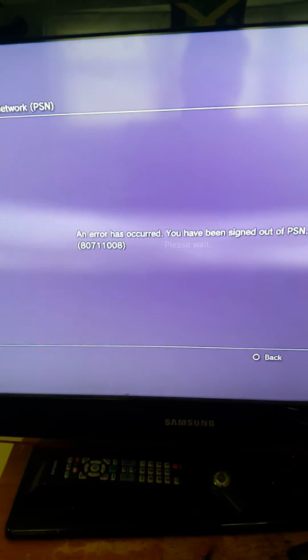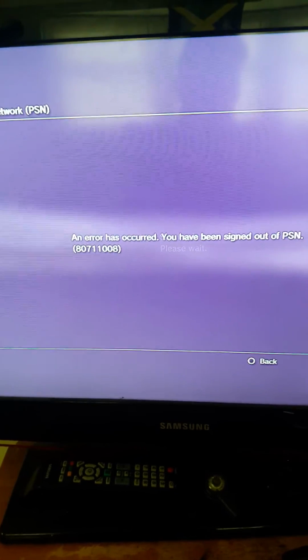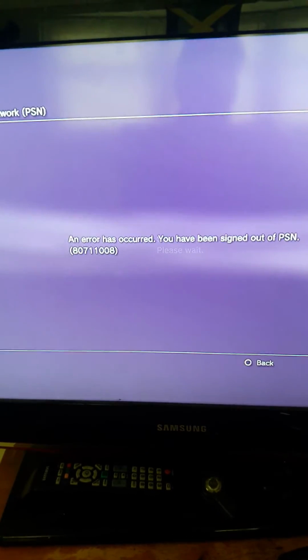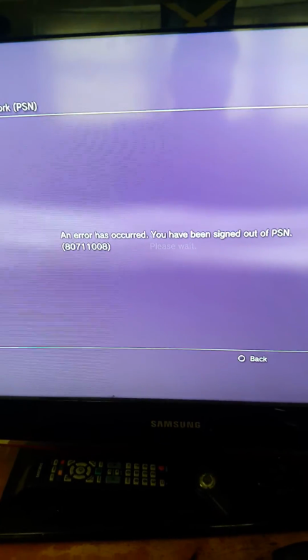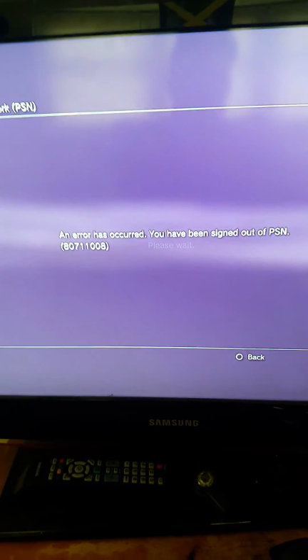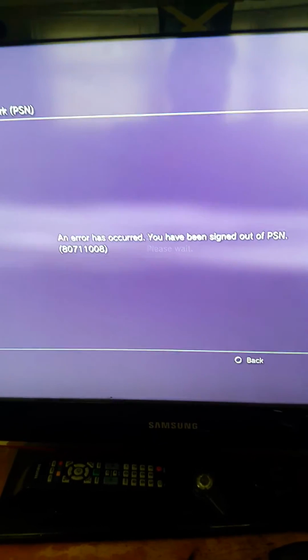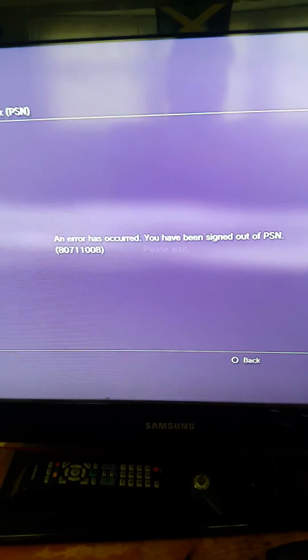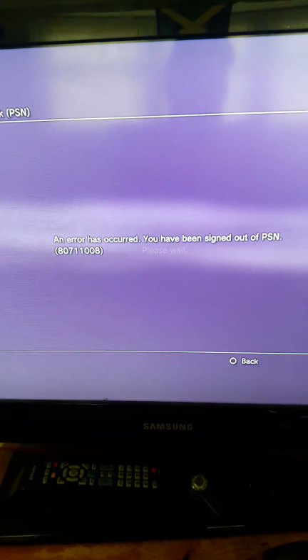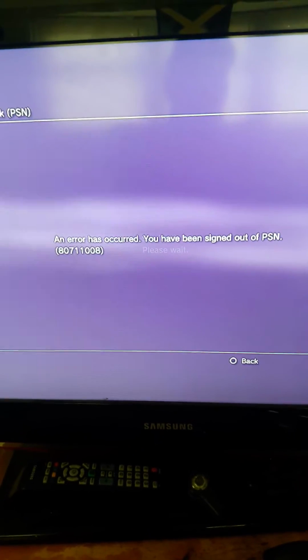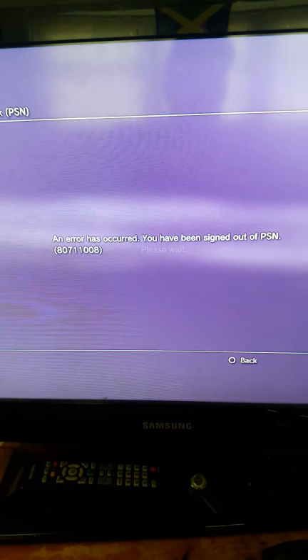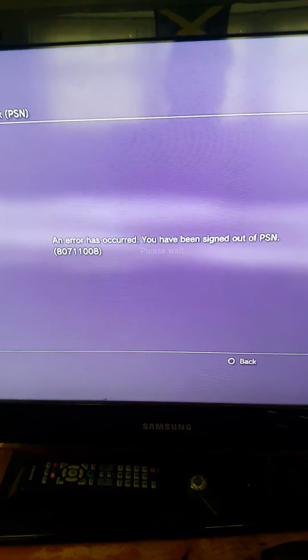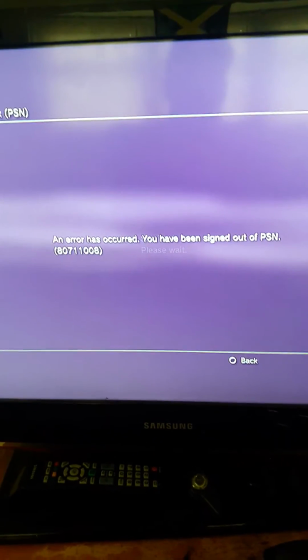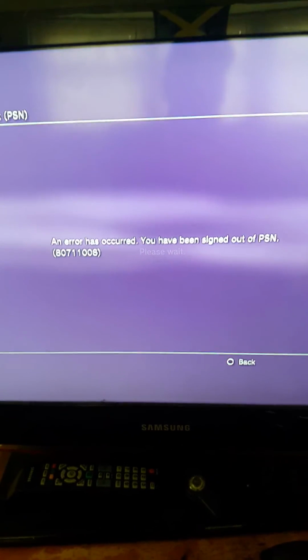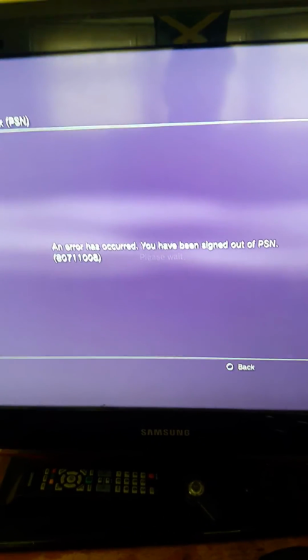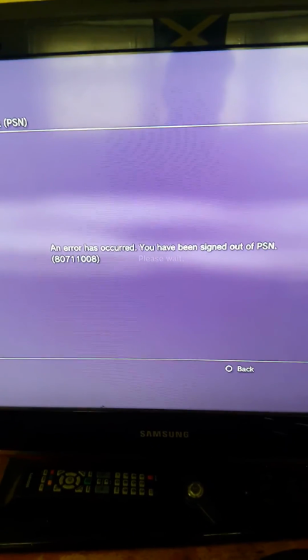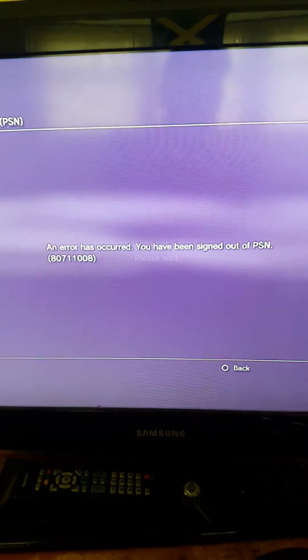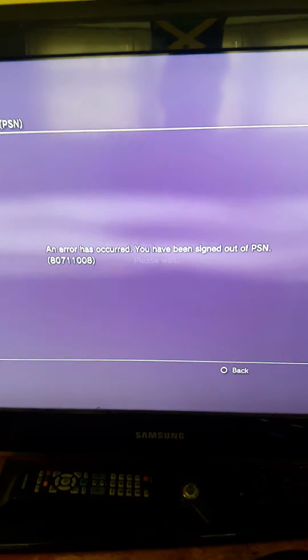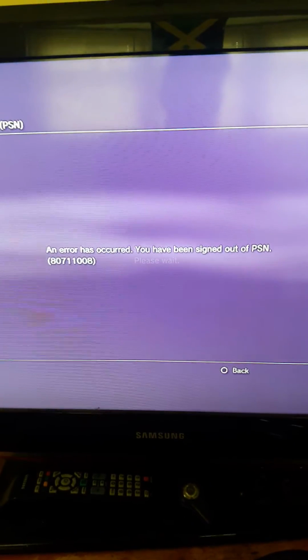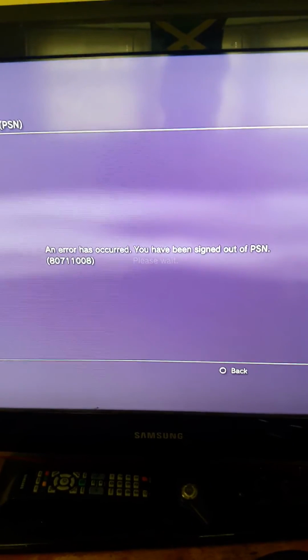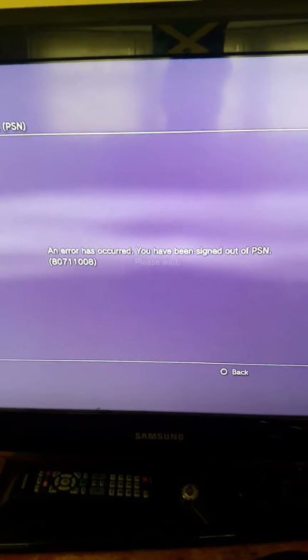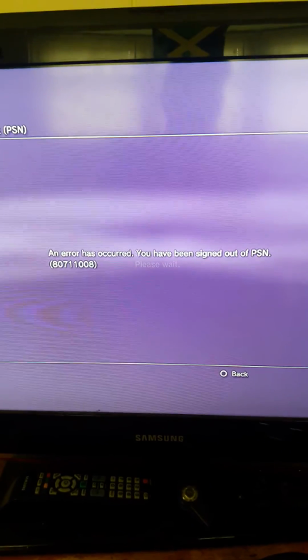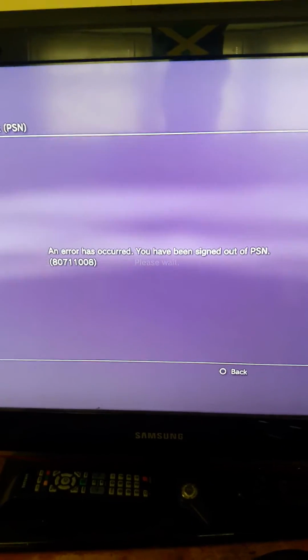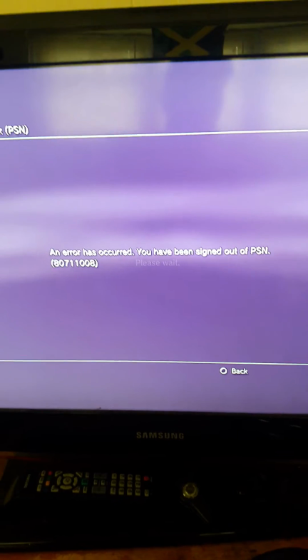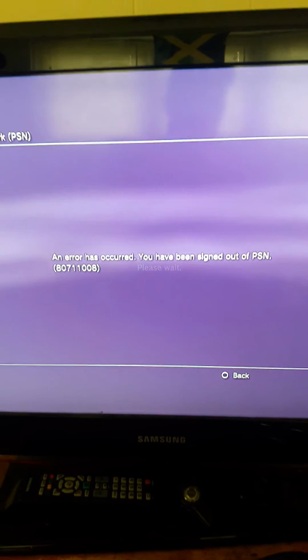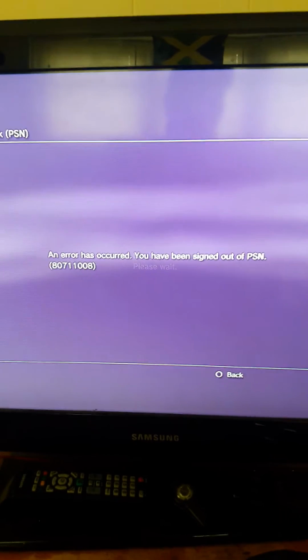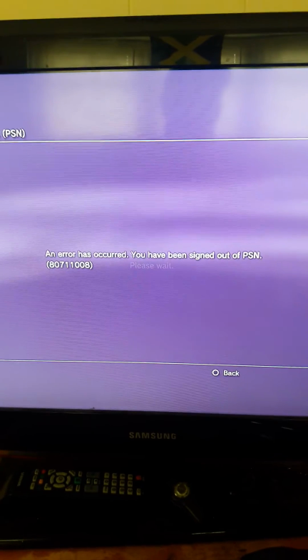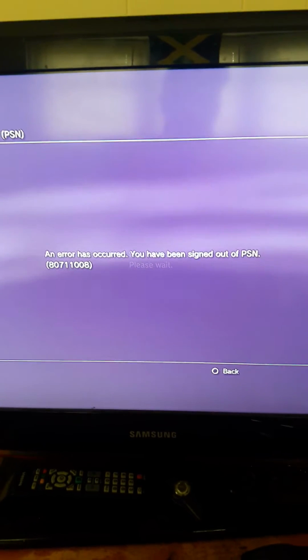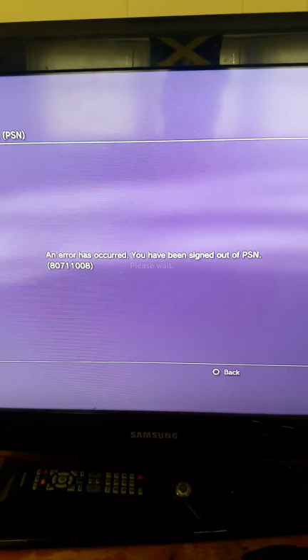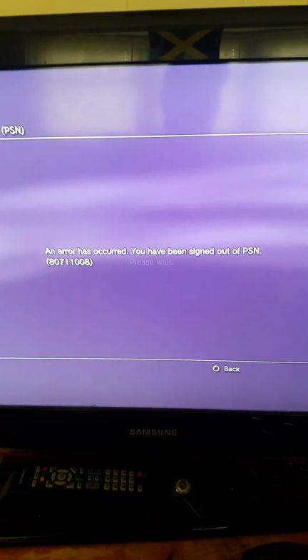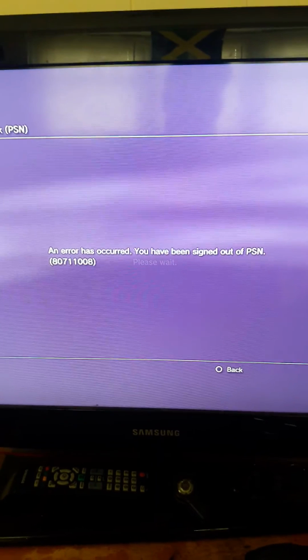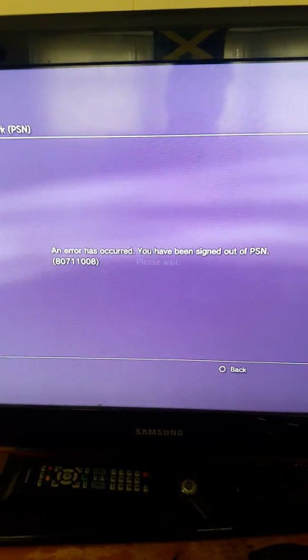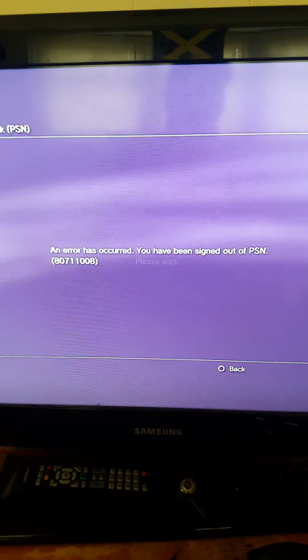So yeah, they ban your MAC address. You have to get a whole new router if you get this specific error.